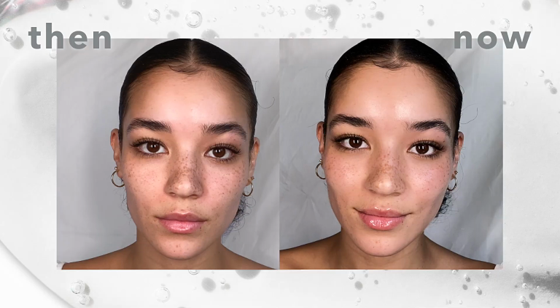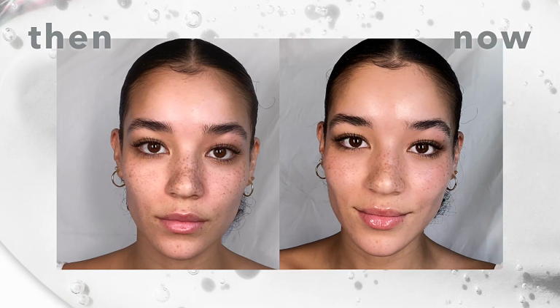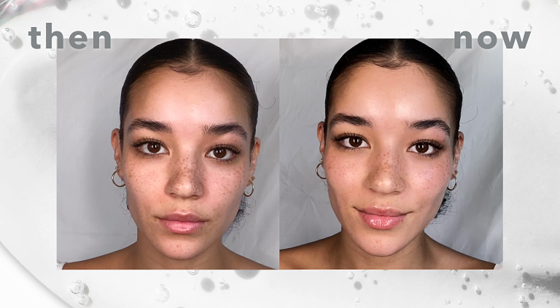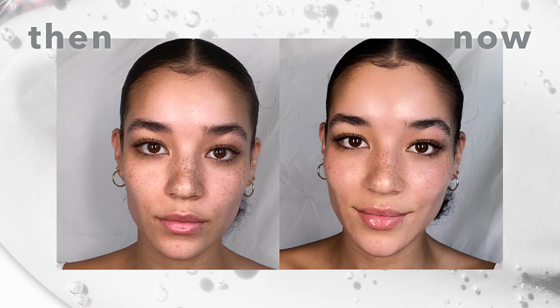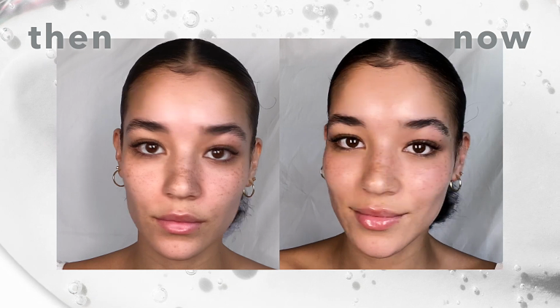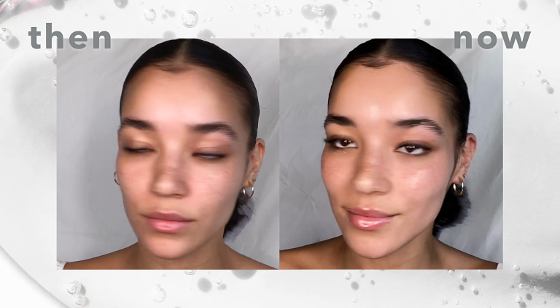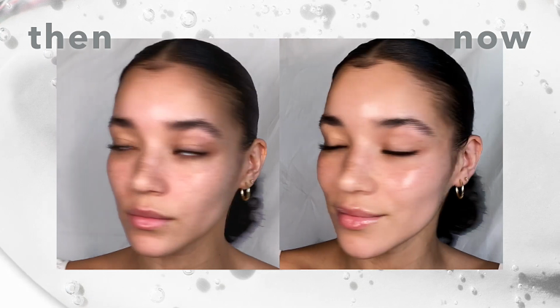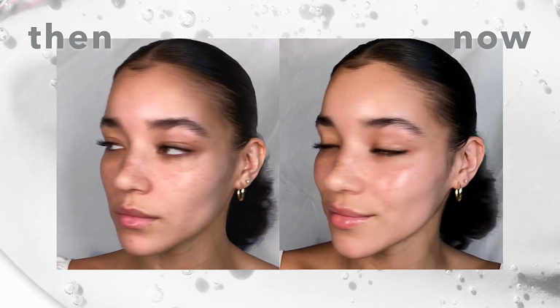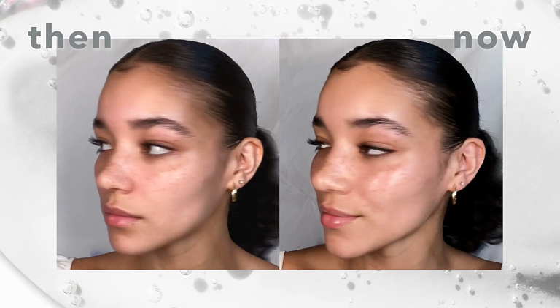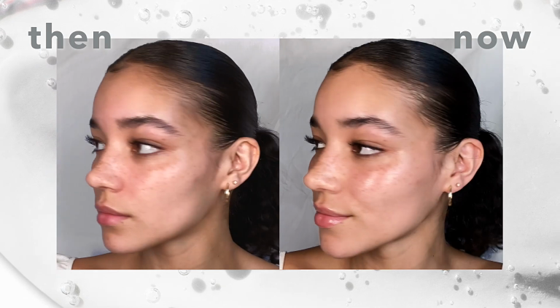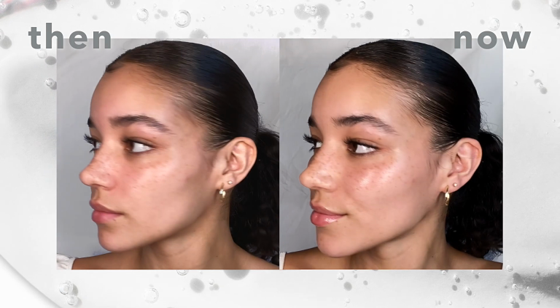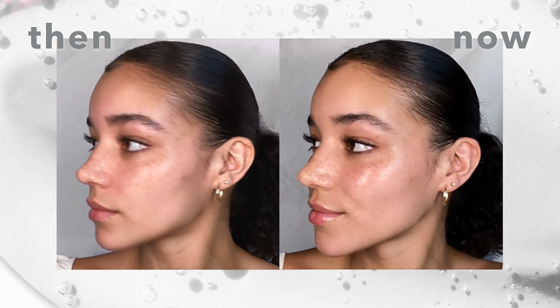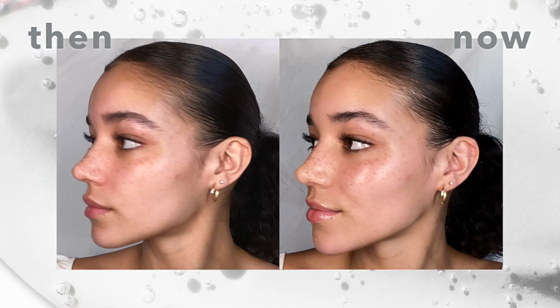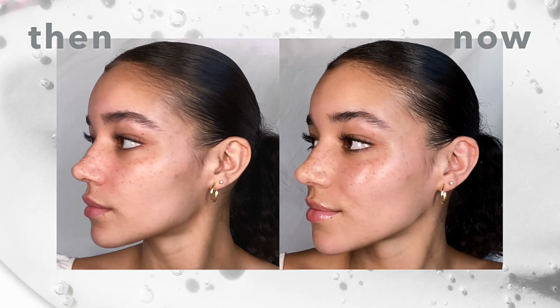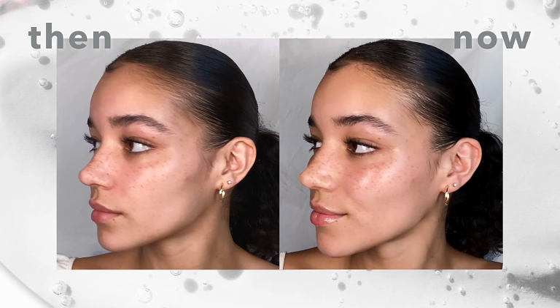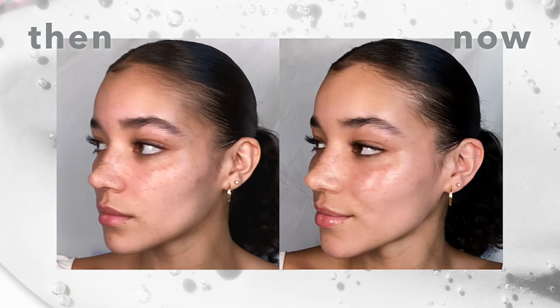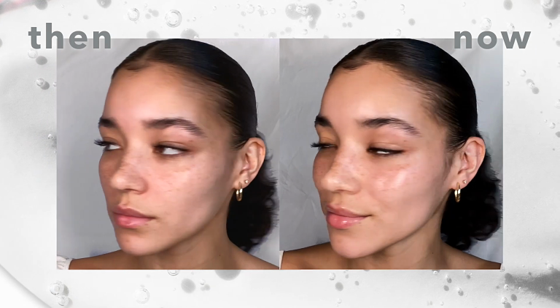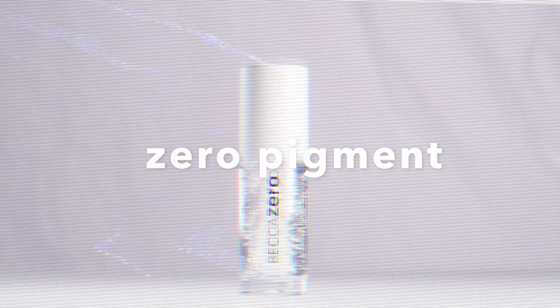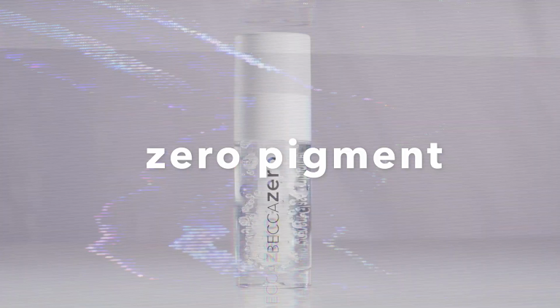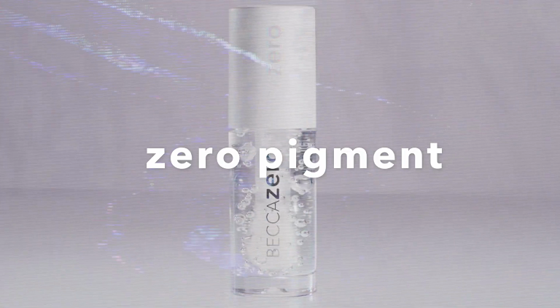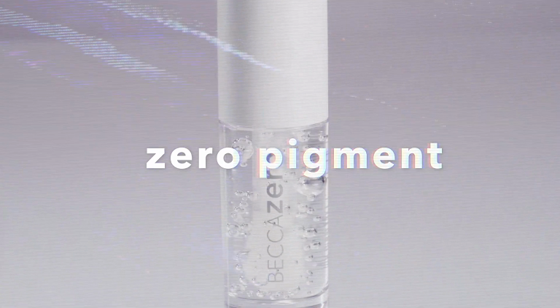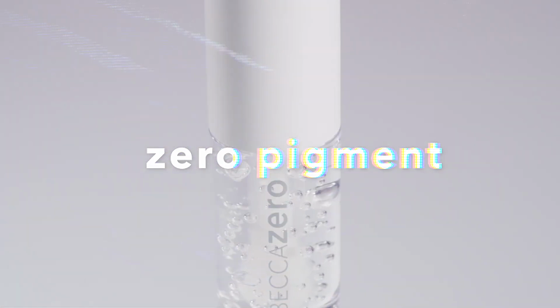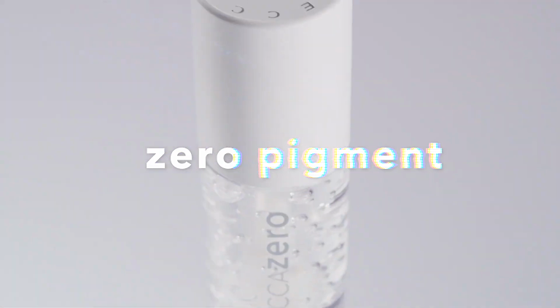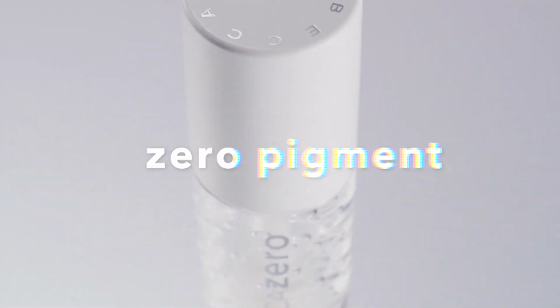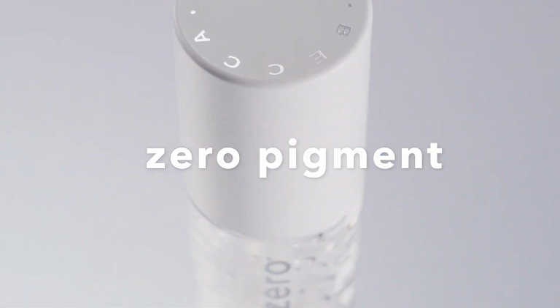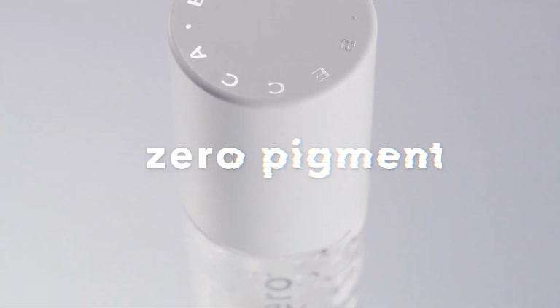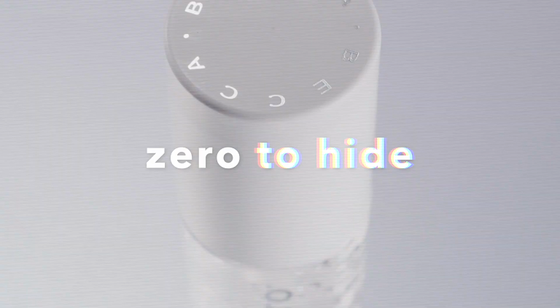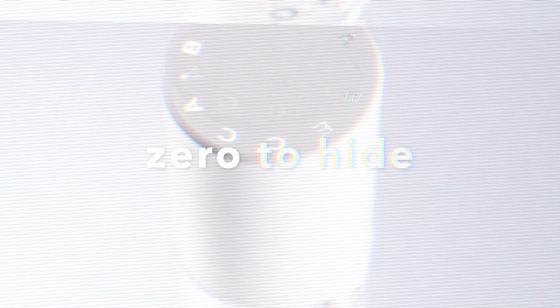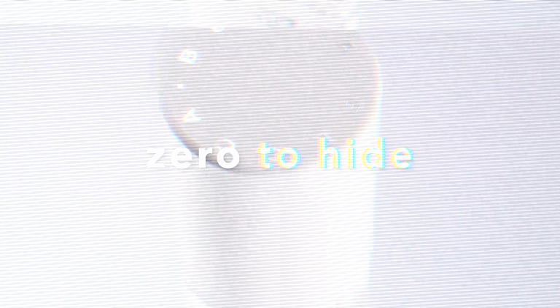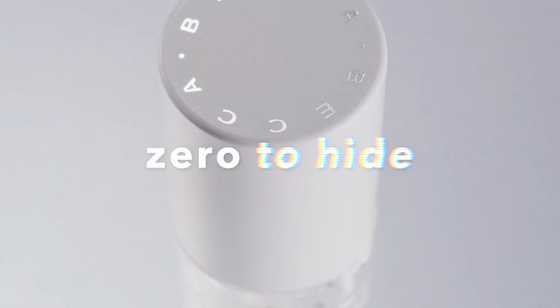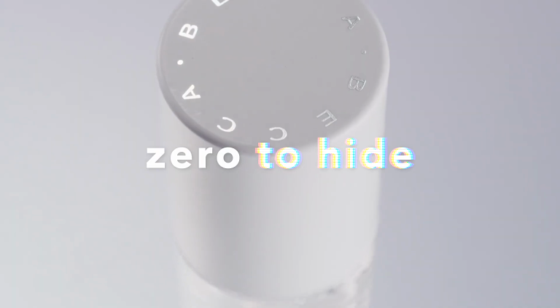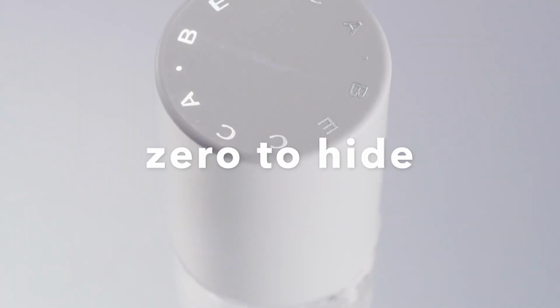Xero No Pigment Glass Highlighter for face and lip. Xero pigment, Xero to hide.